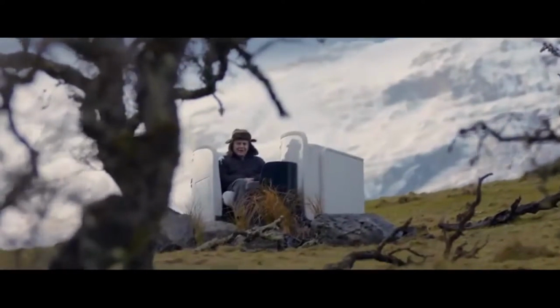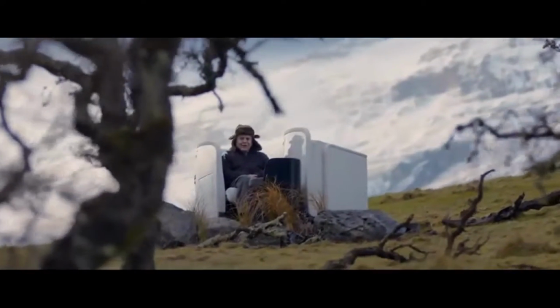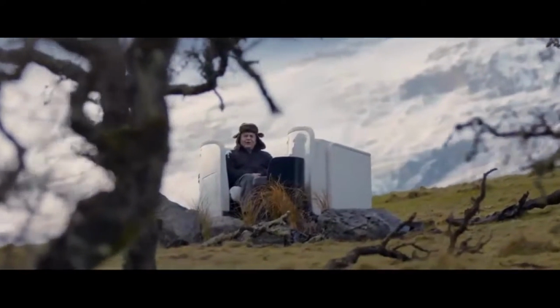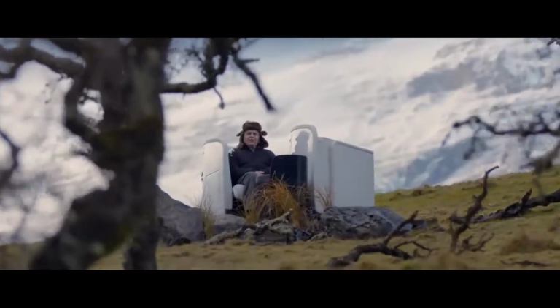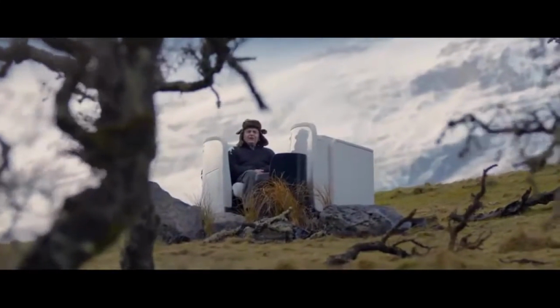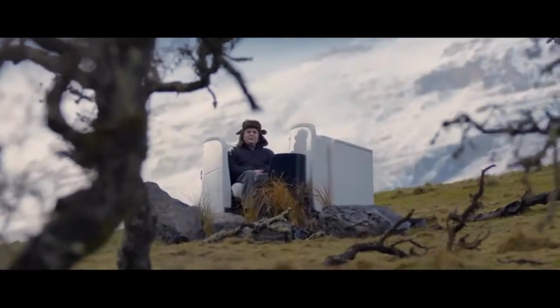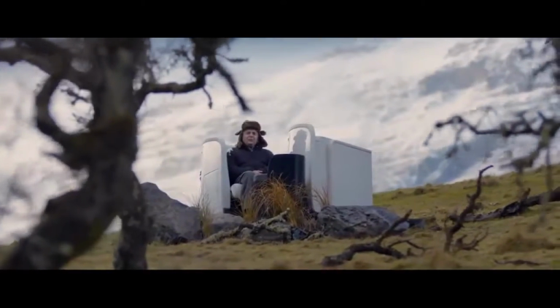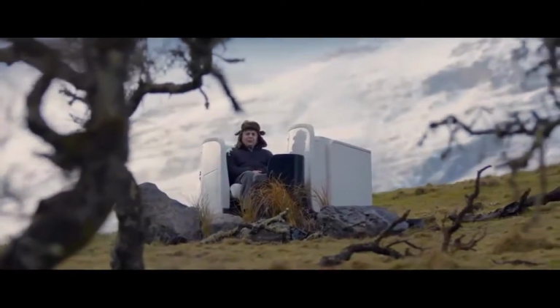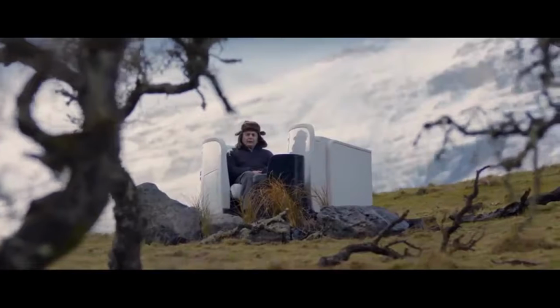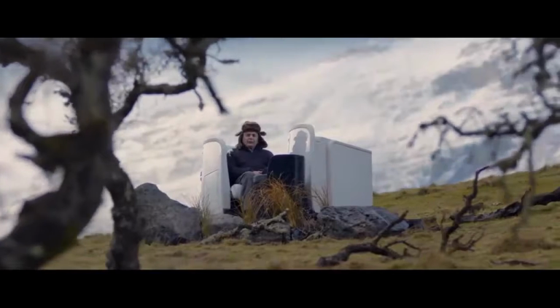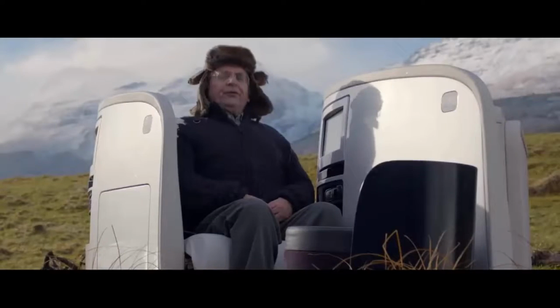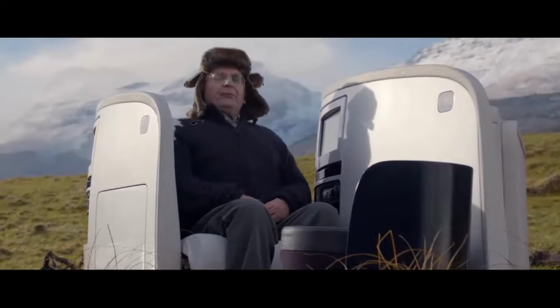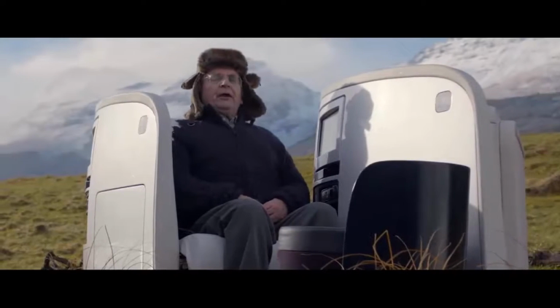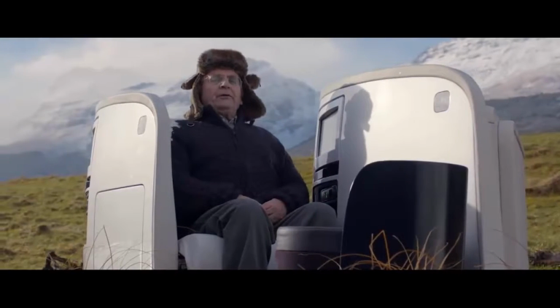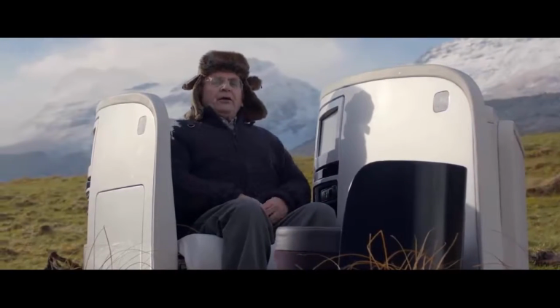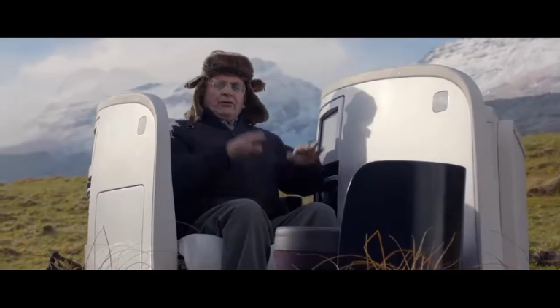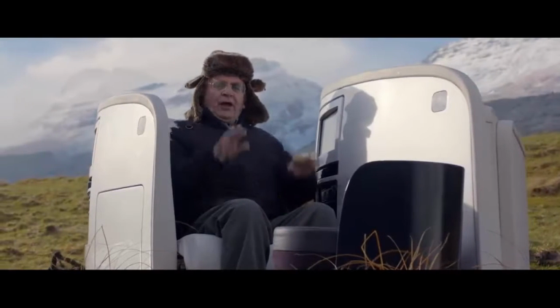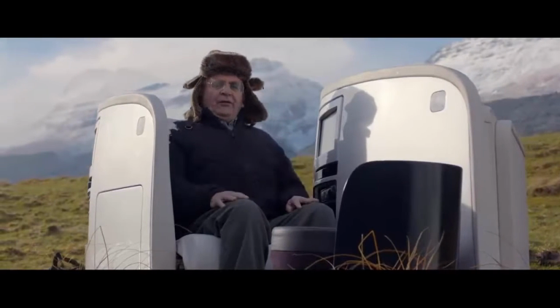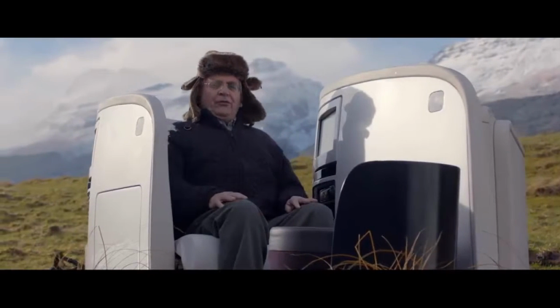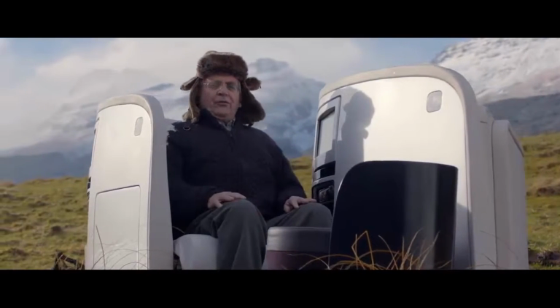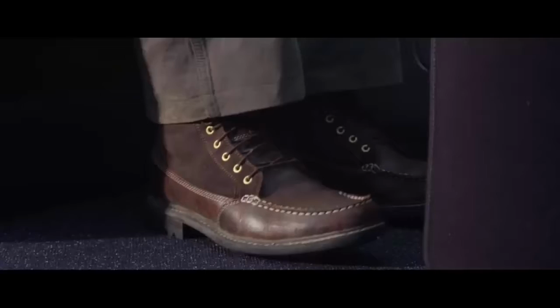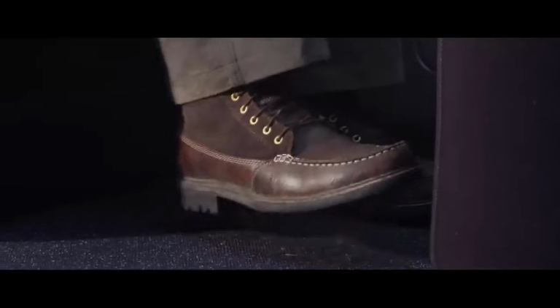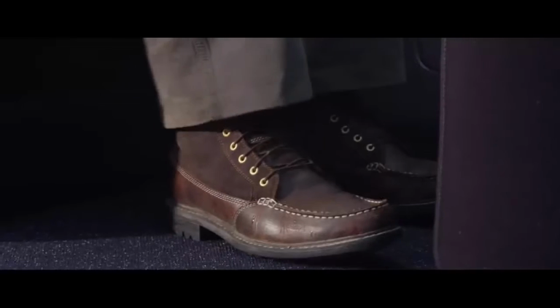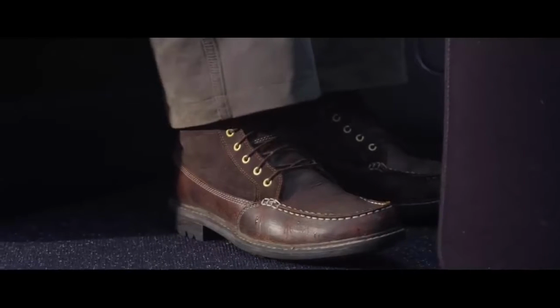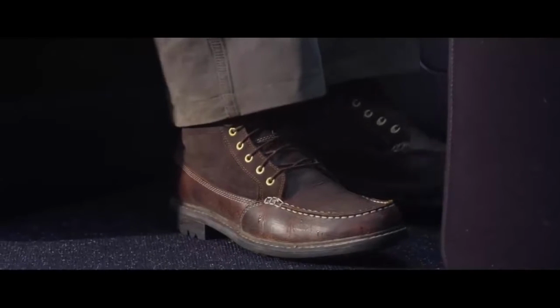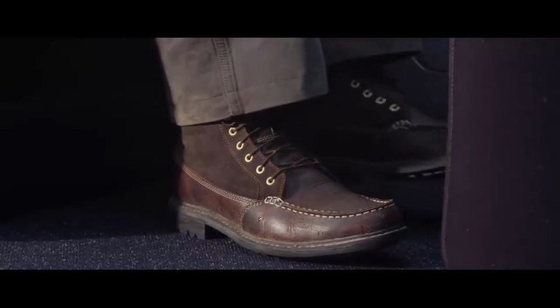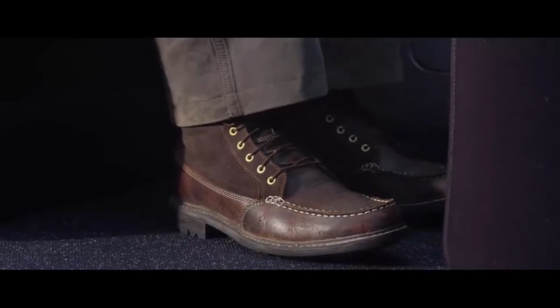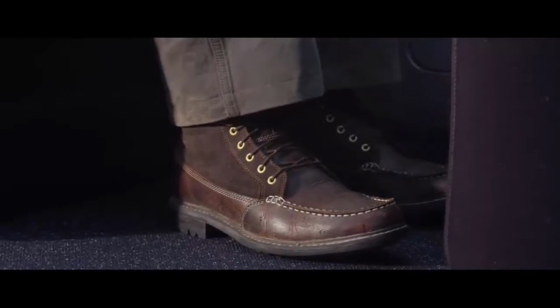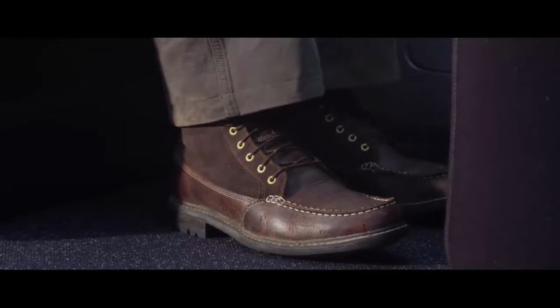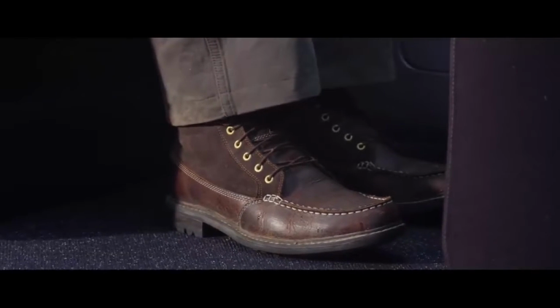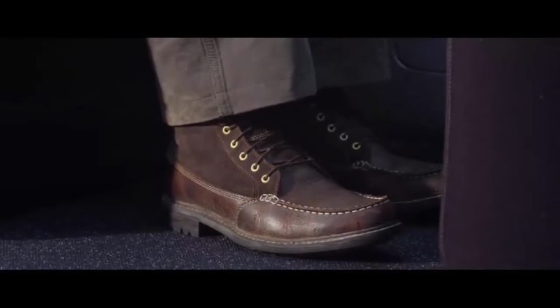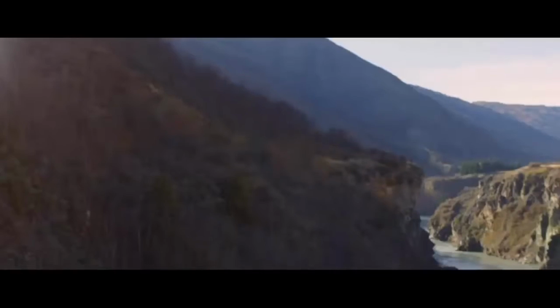When seated in Business Premier, sit upright, rest your hands on your thighs, and keep your feet firmly on the floor.